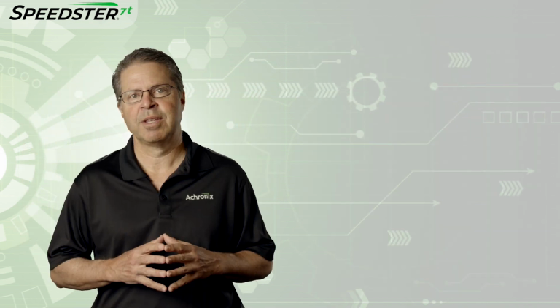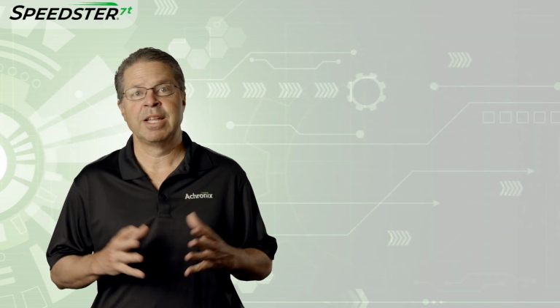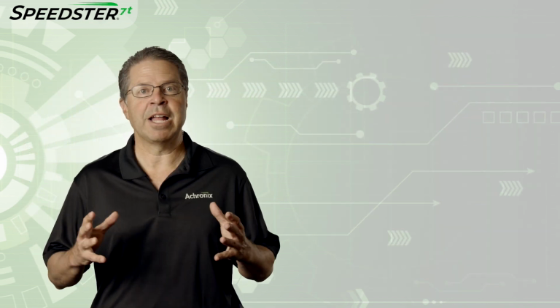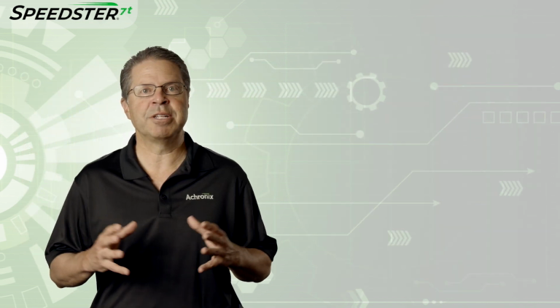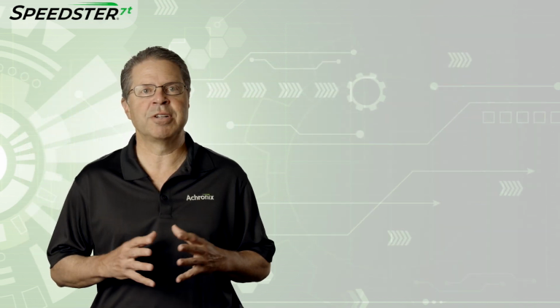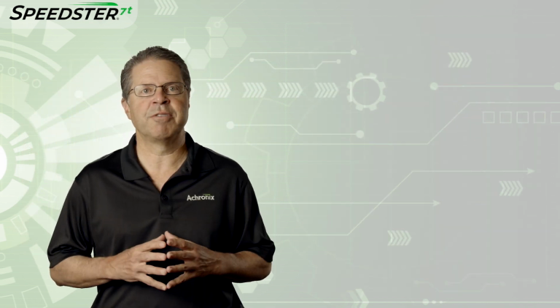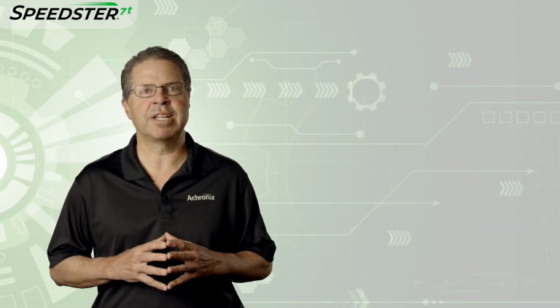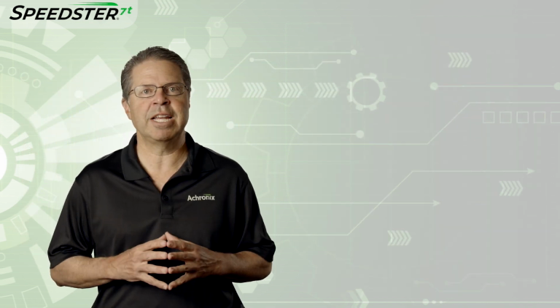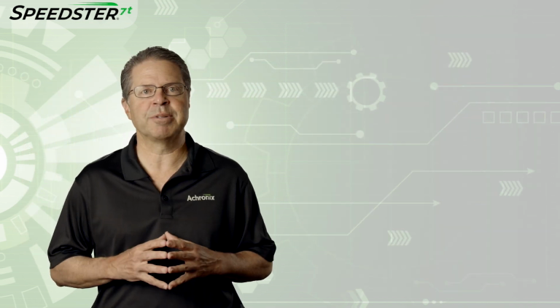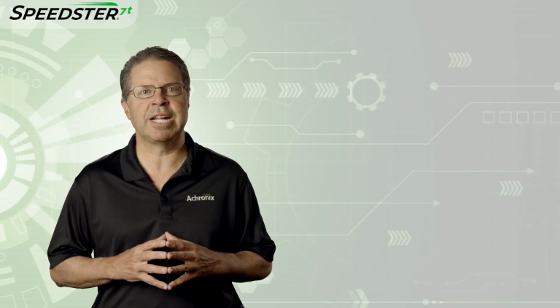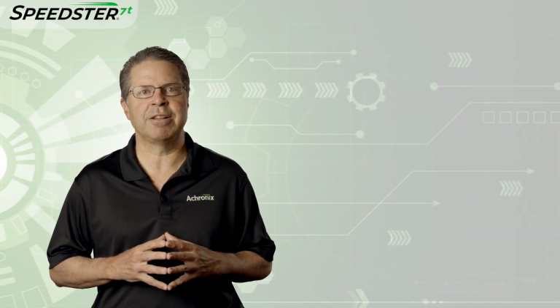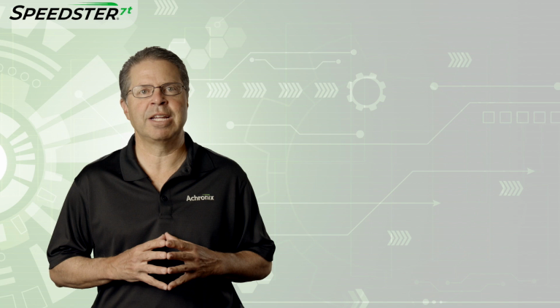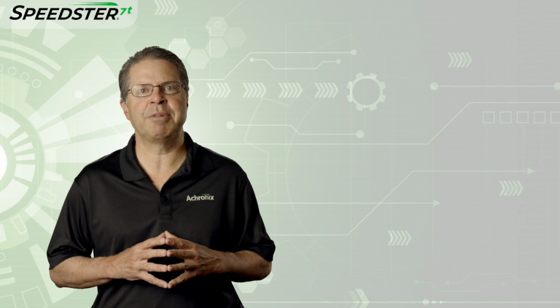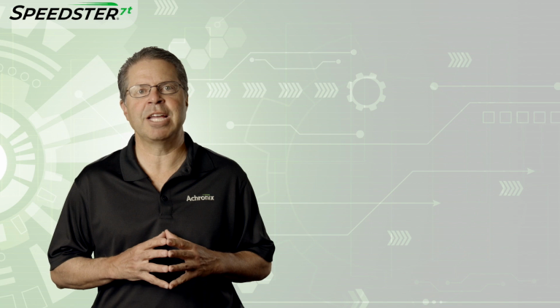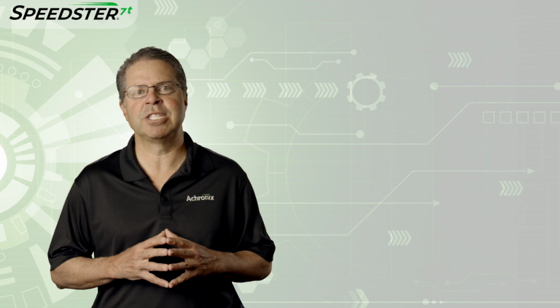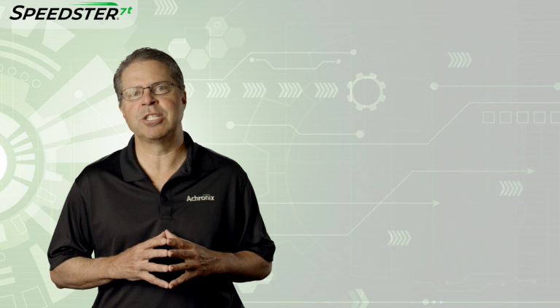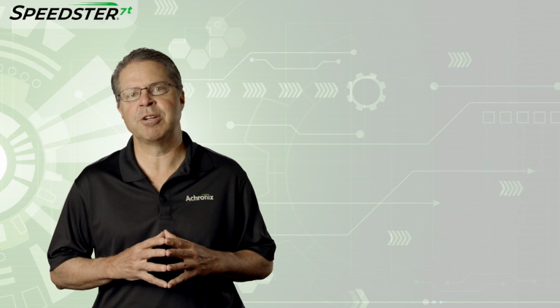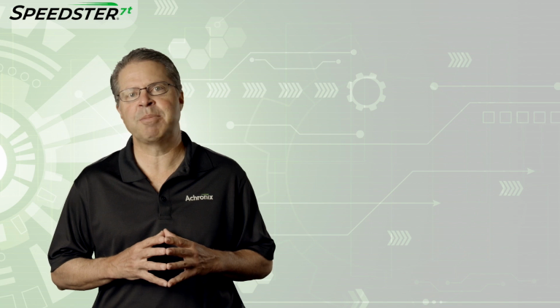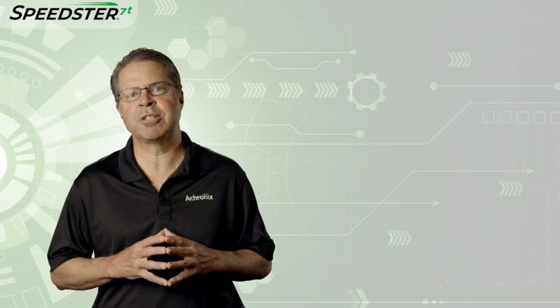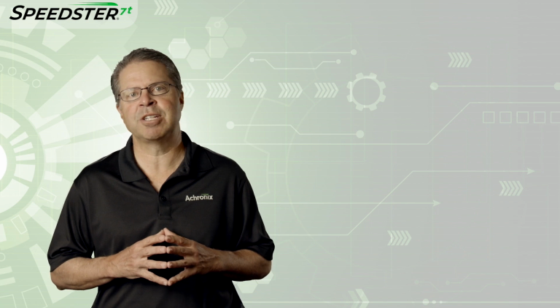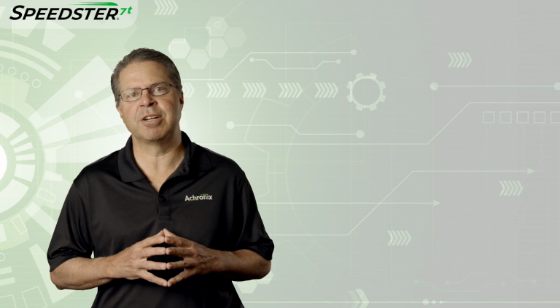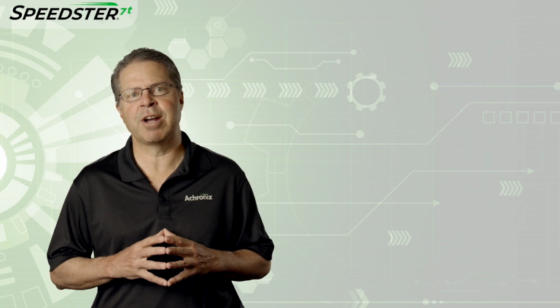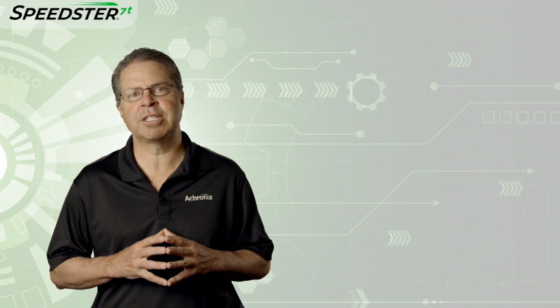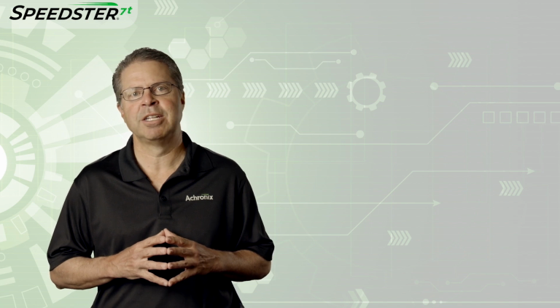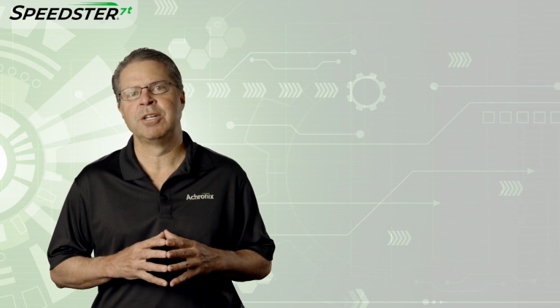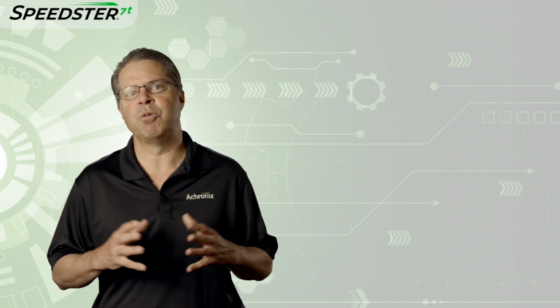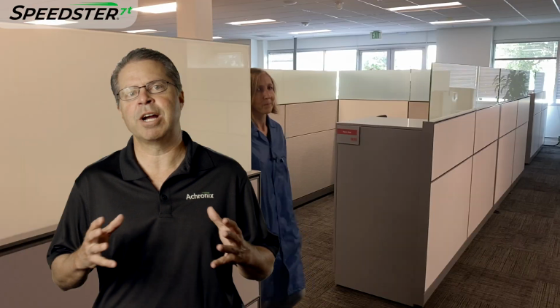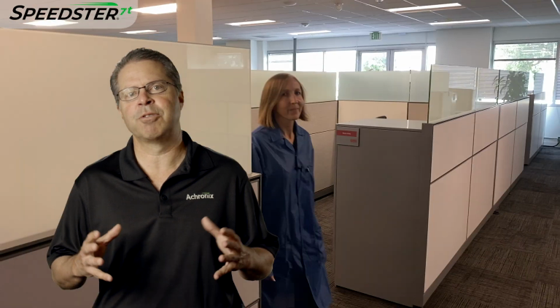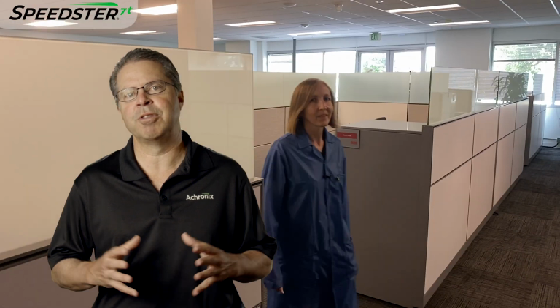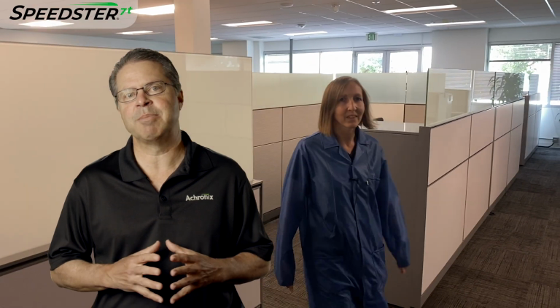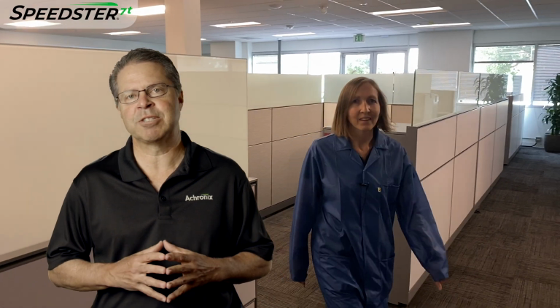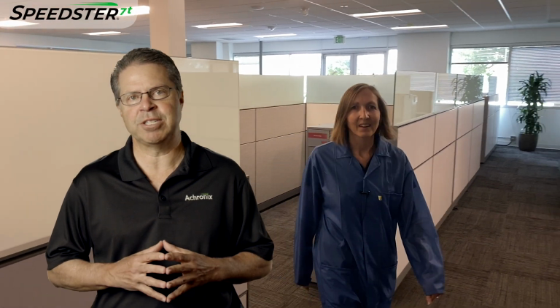Now let me turn it over to Katie Purcell, an Applications Engineering Manager here at Achronix, who will walk you through the demonstration.